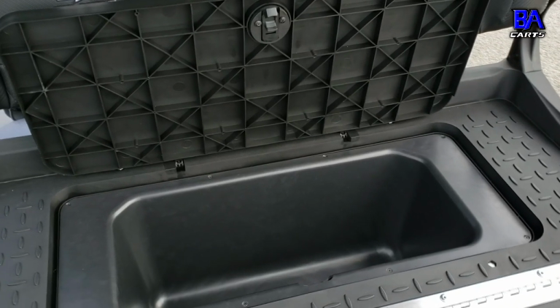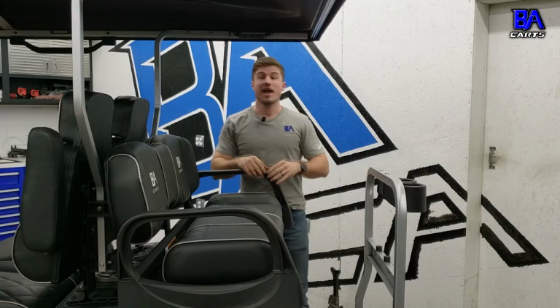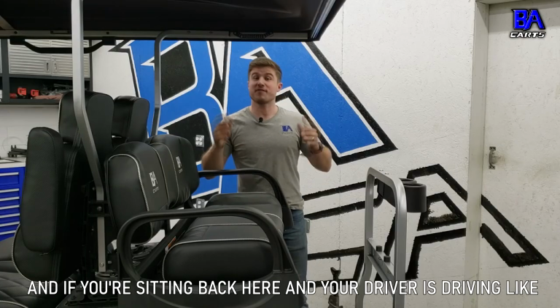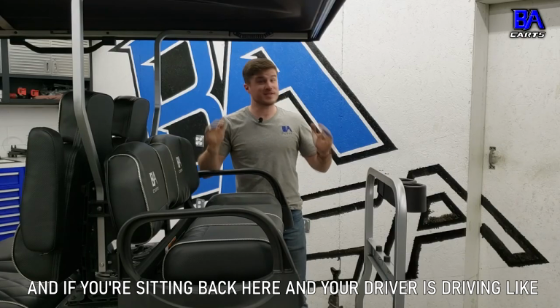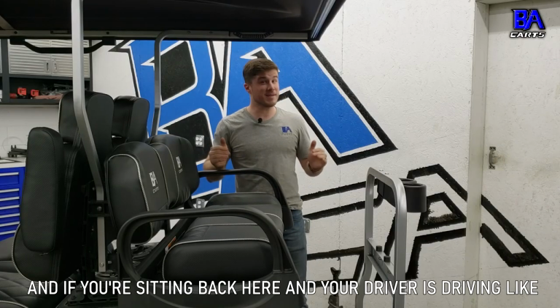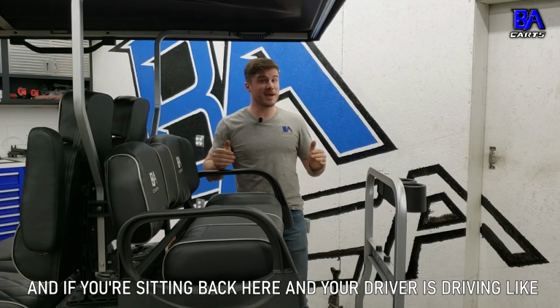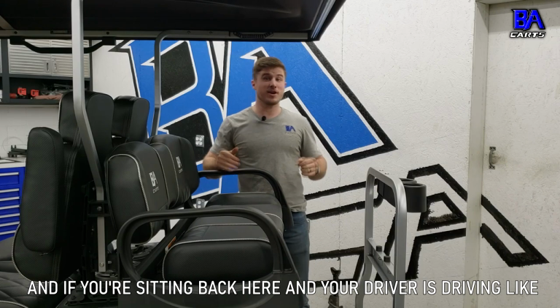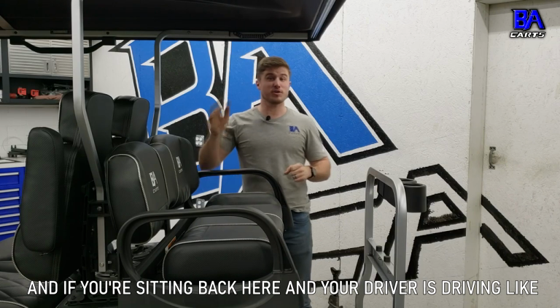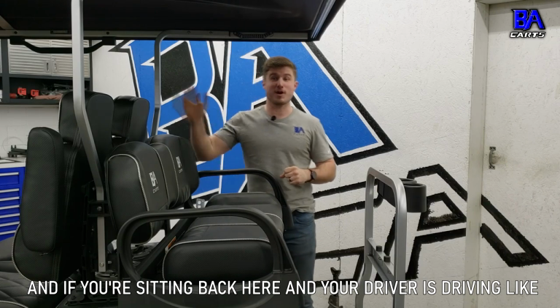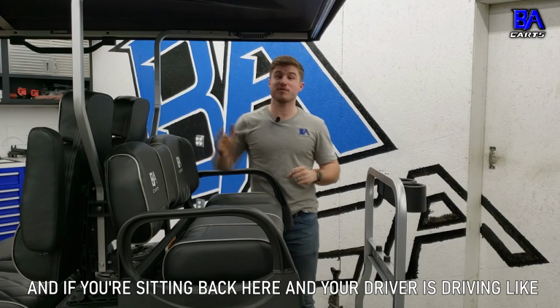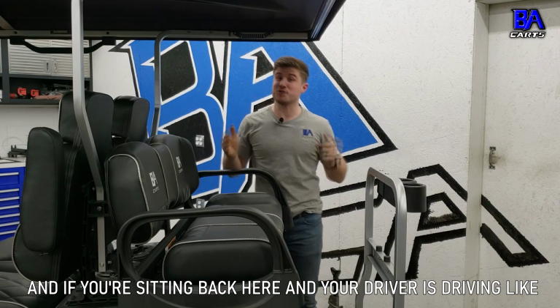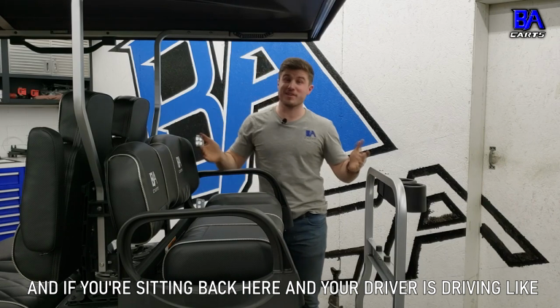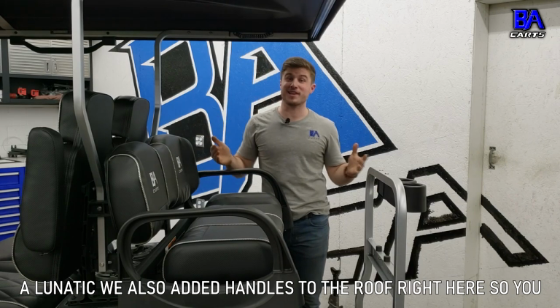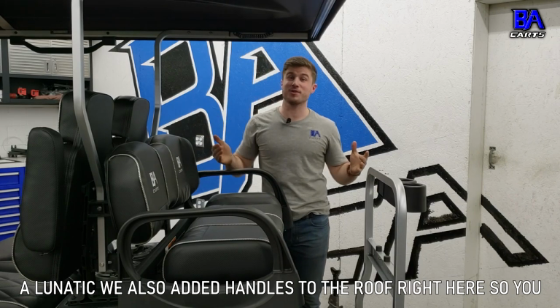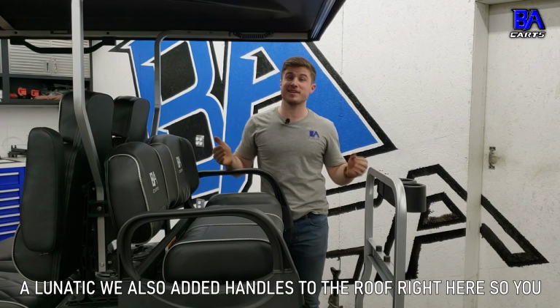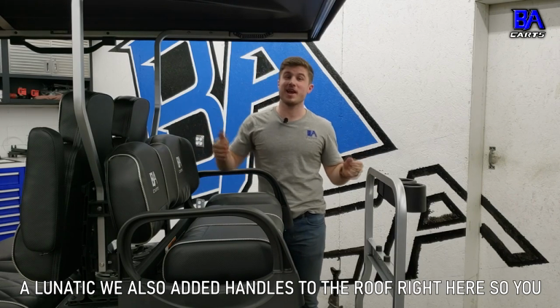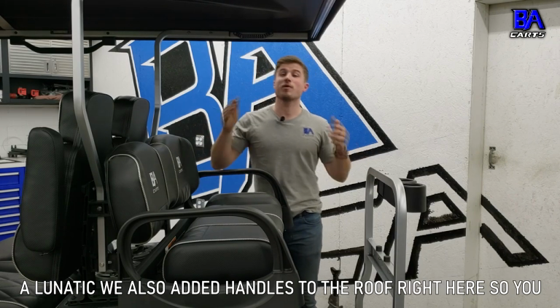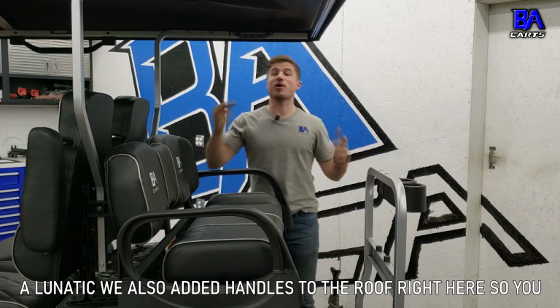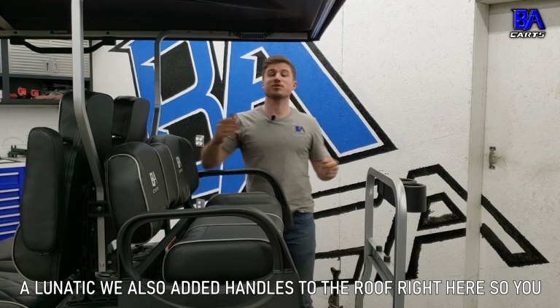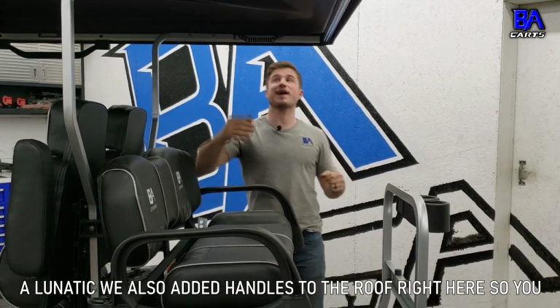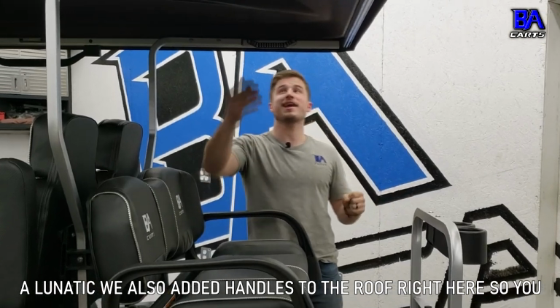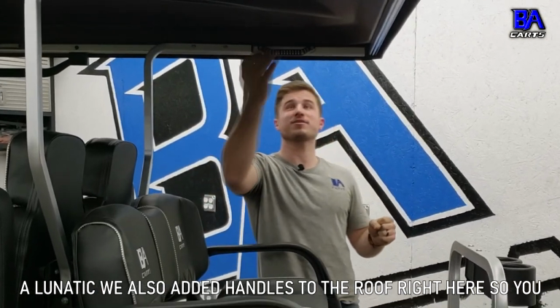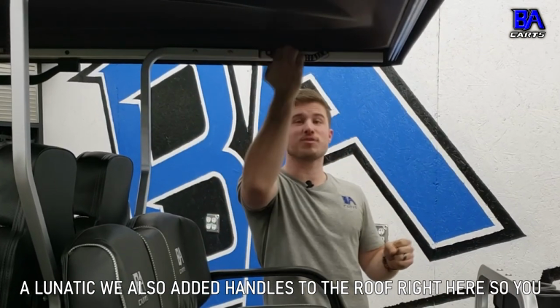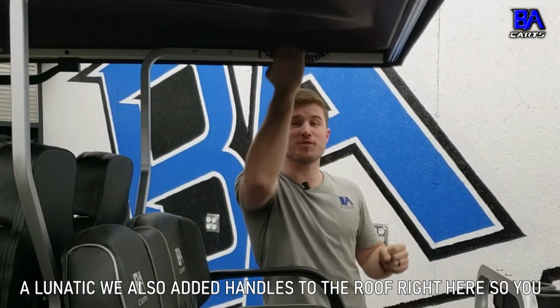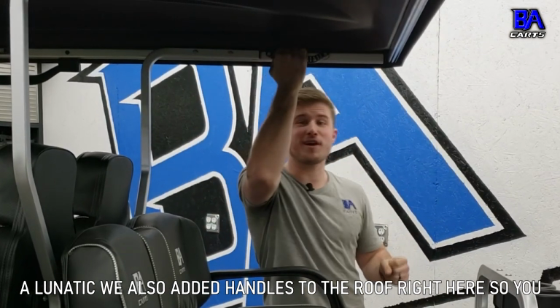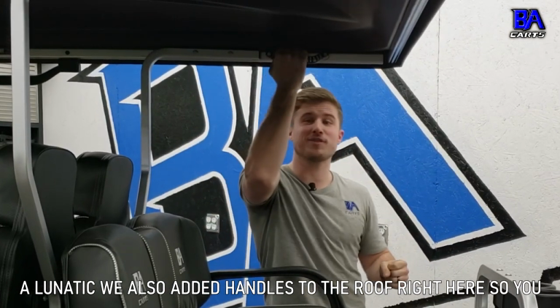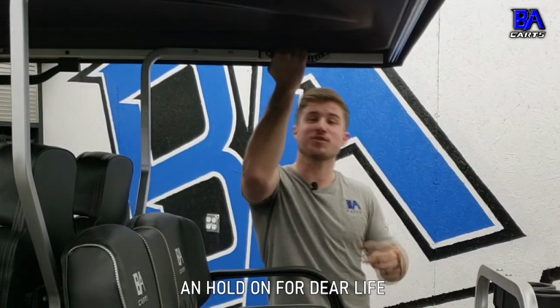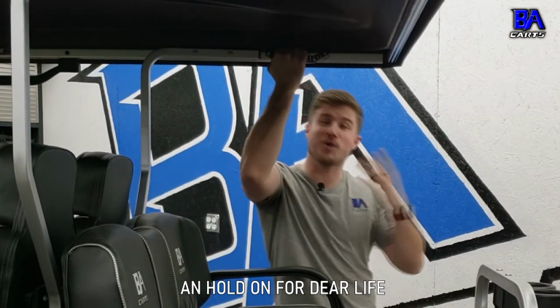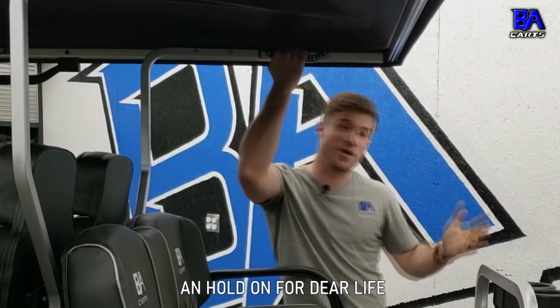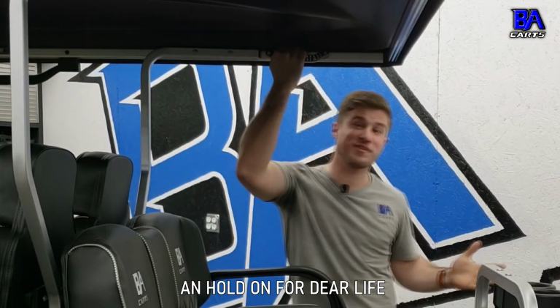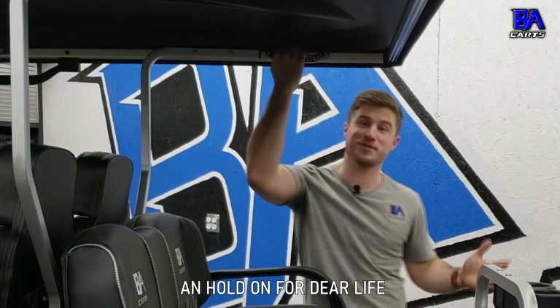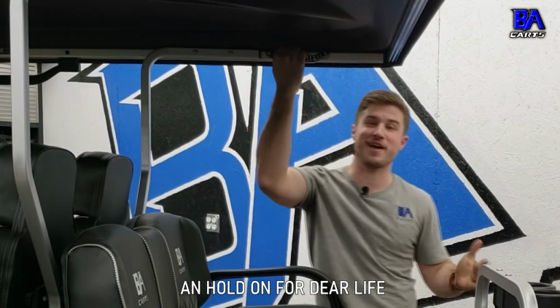And if you're sitting back here and your driver is driving like a lunatic, we also added handles to the roof right here so you can hold on for dear life.